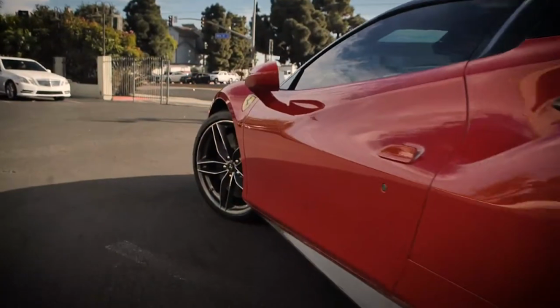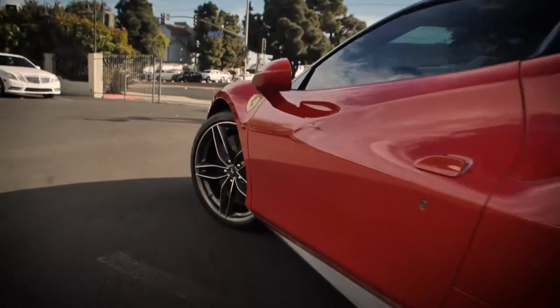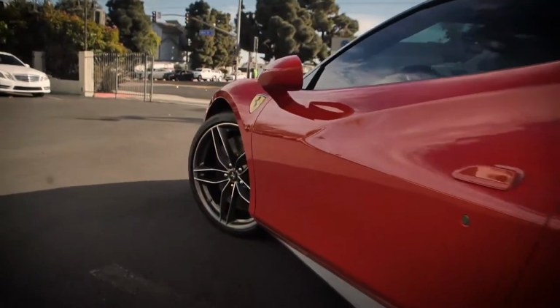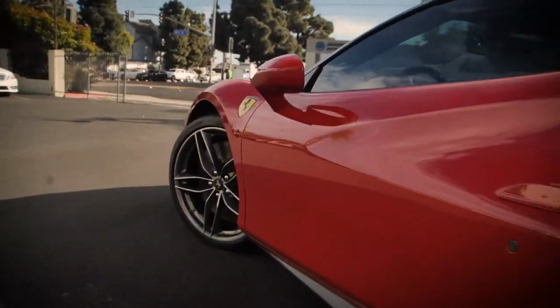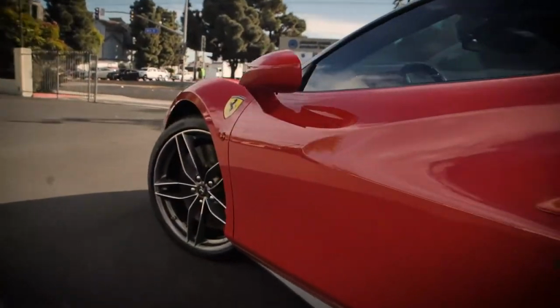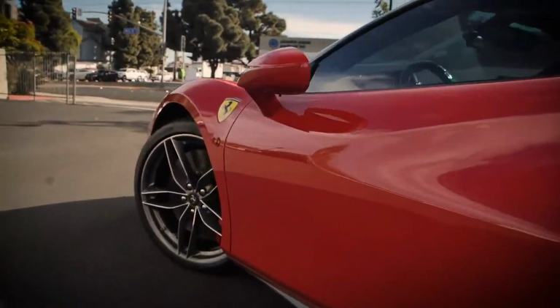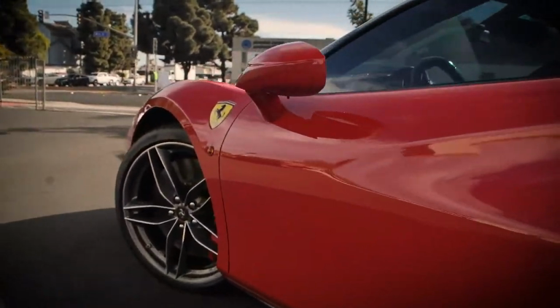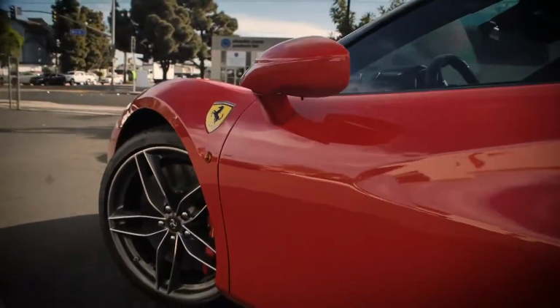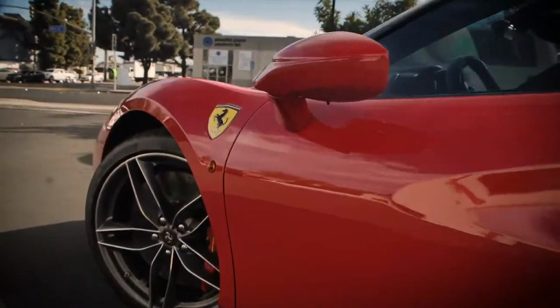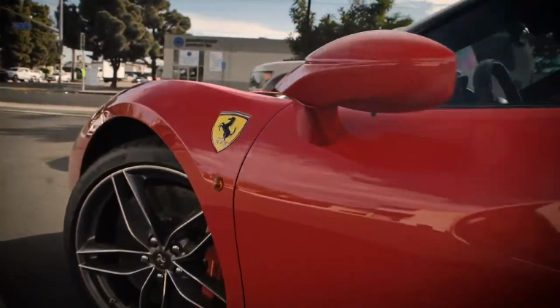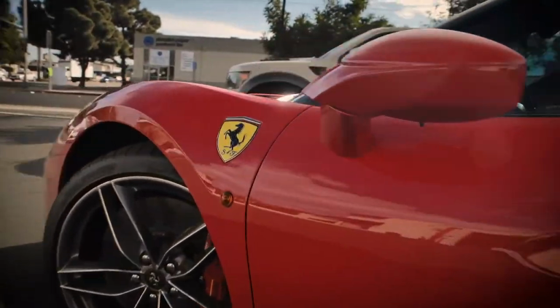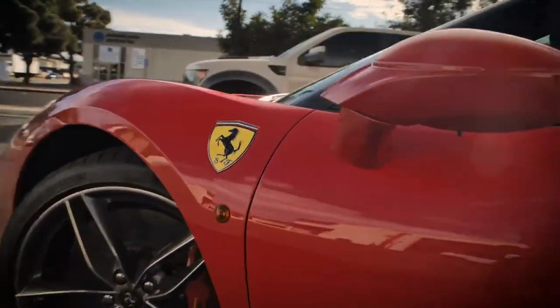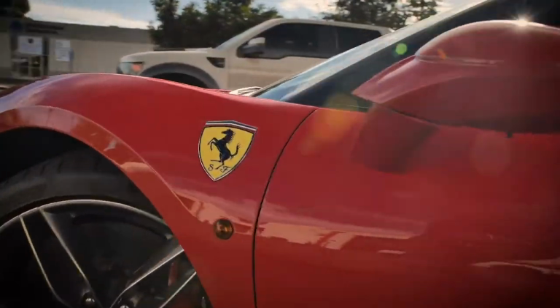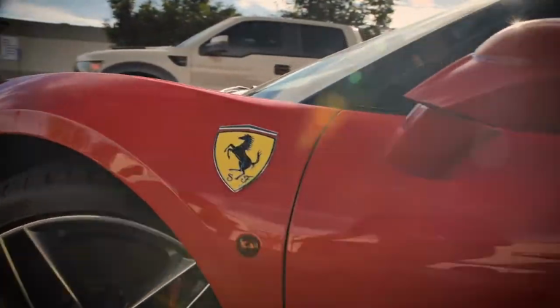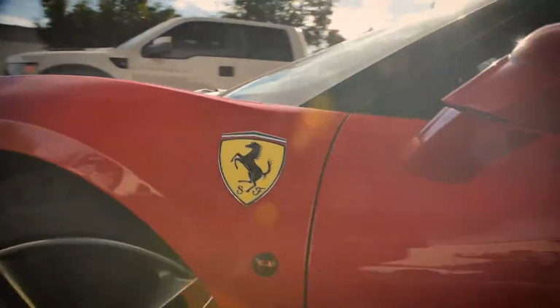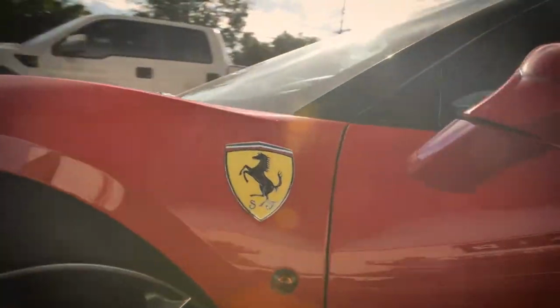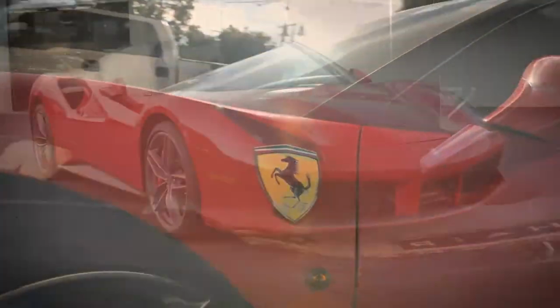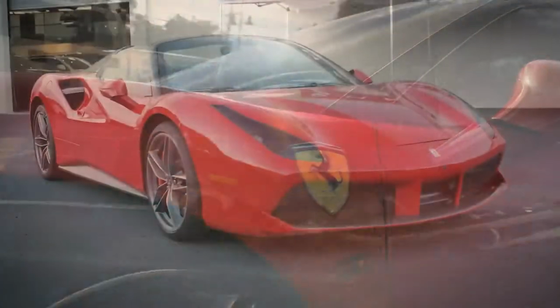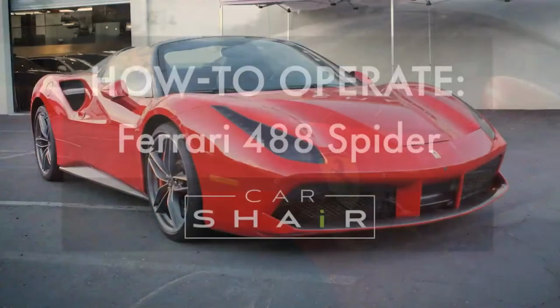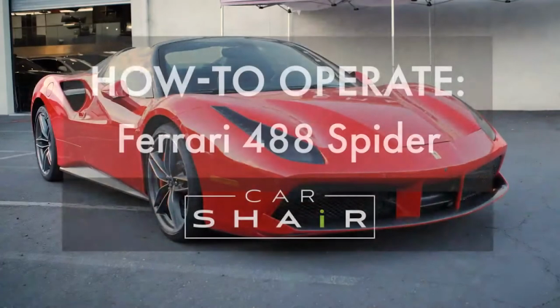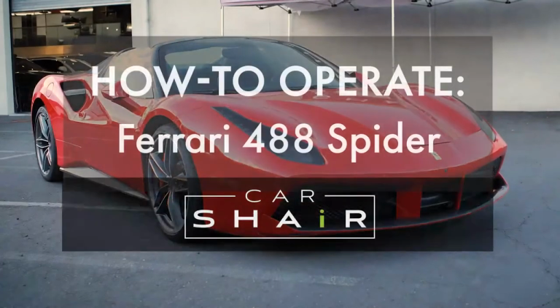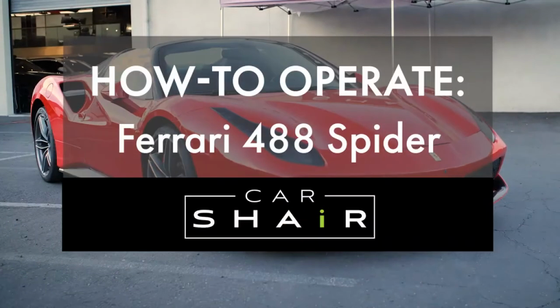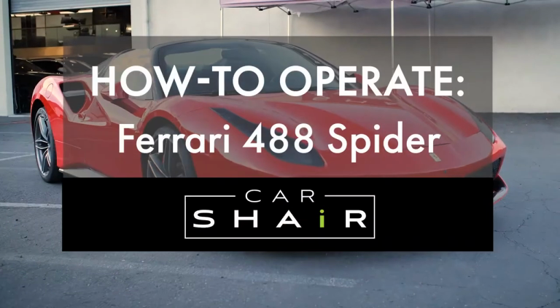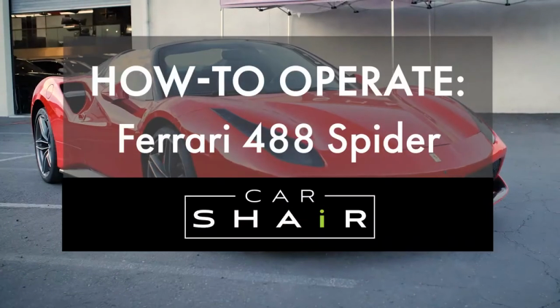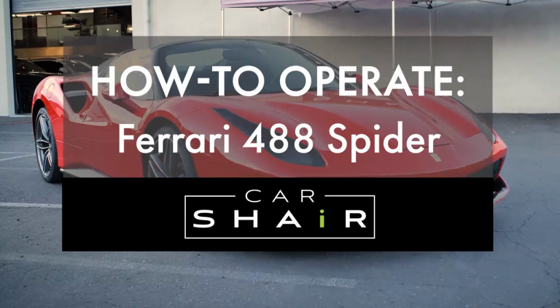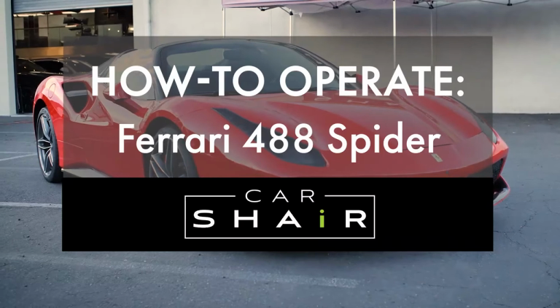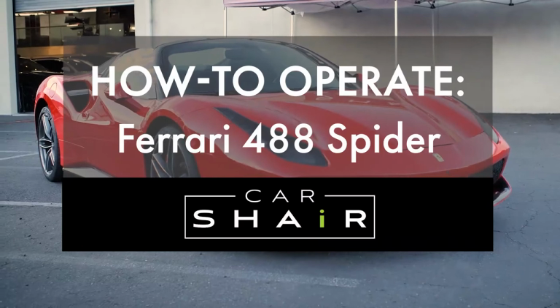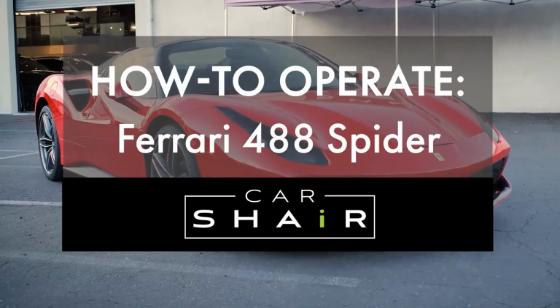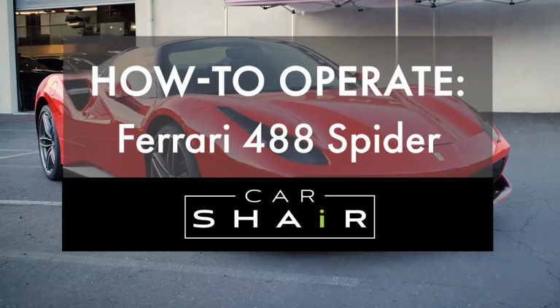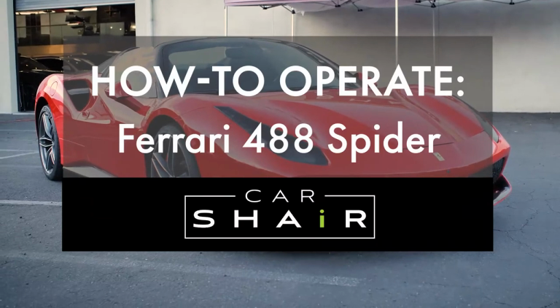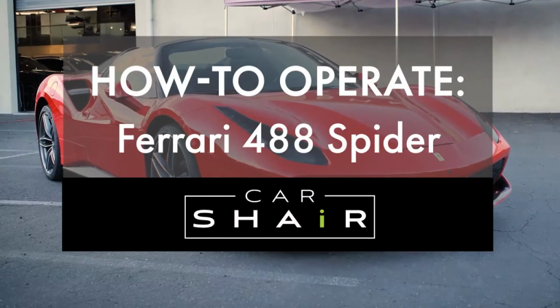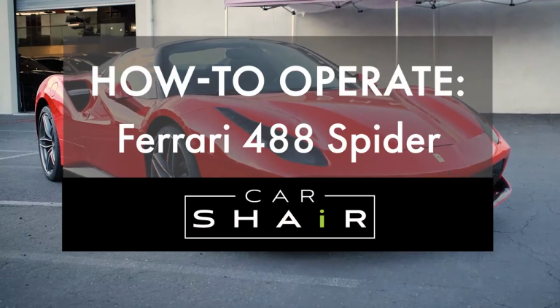Welcome to CarShare's How-To Series. Today we are going to walk through the operation of the Ferrari 488.